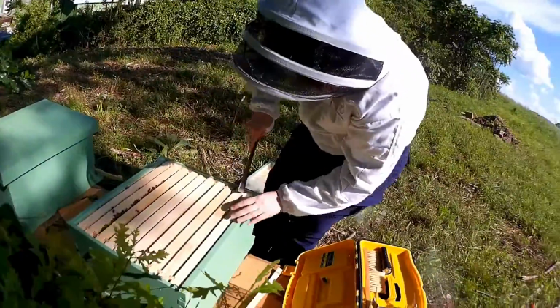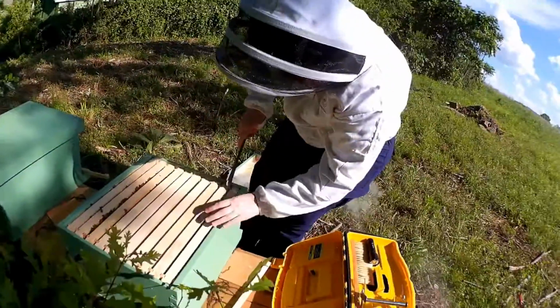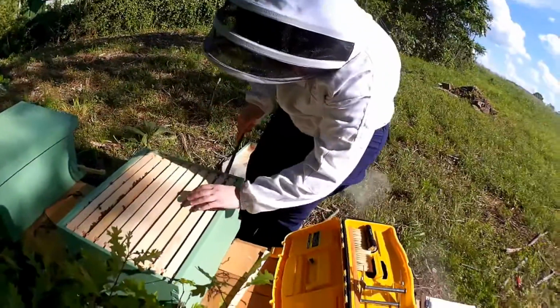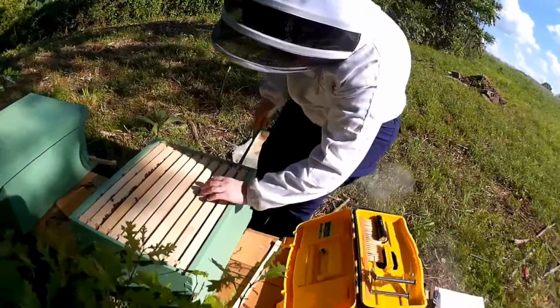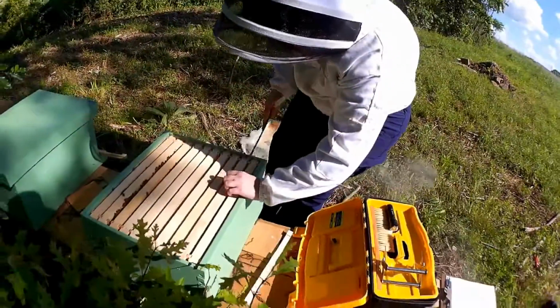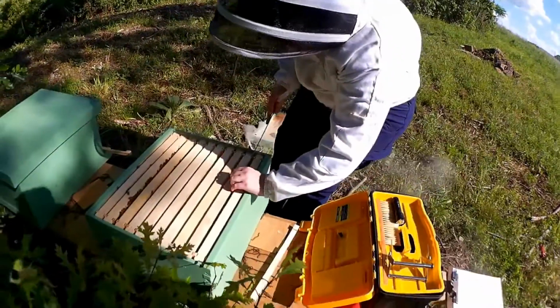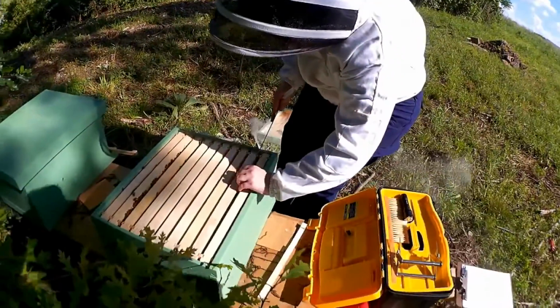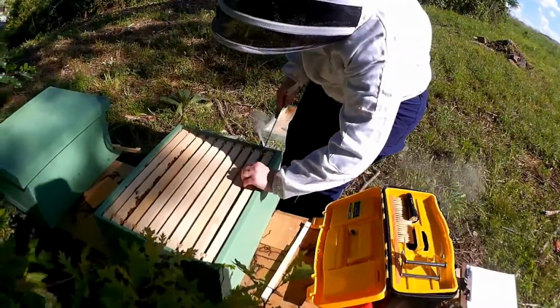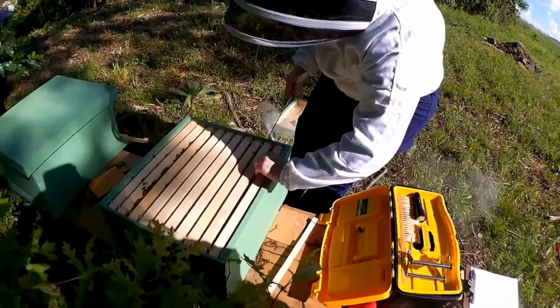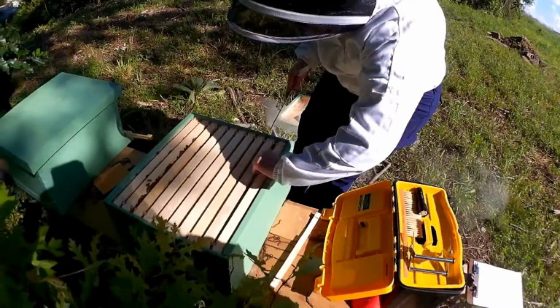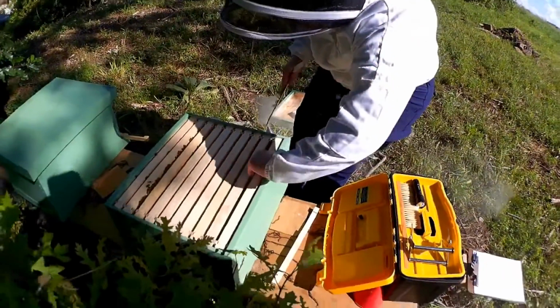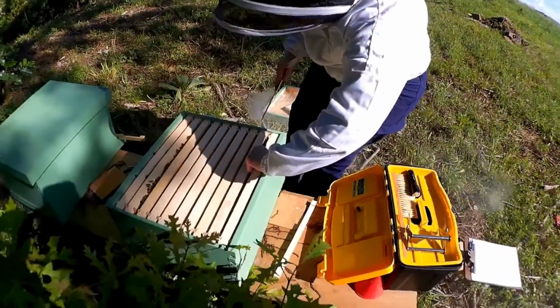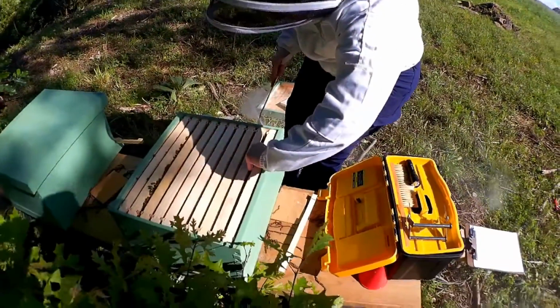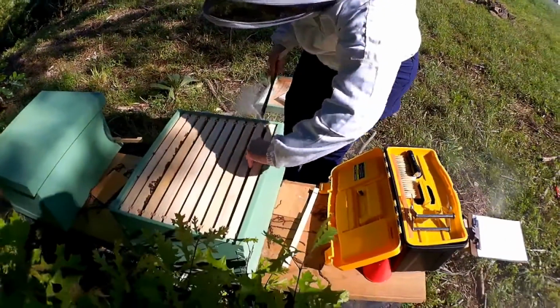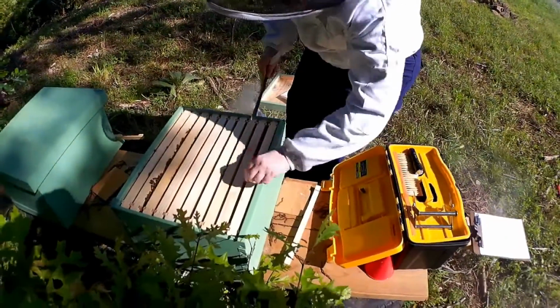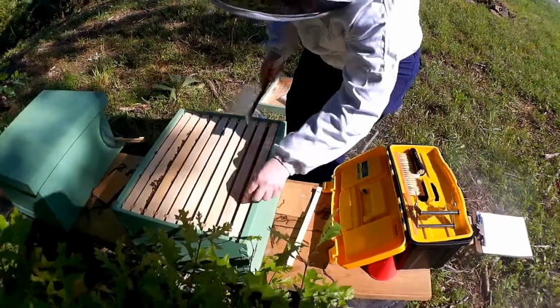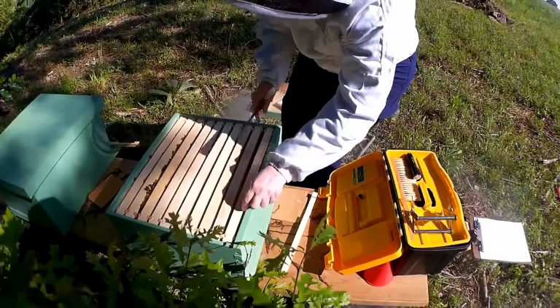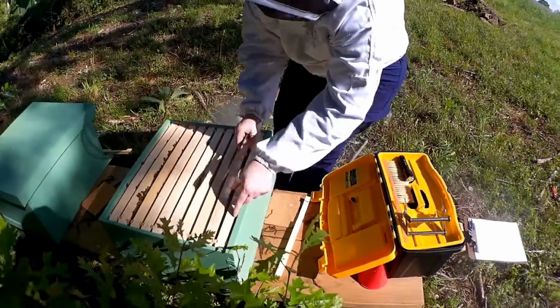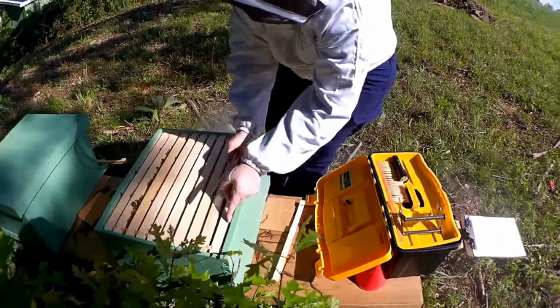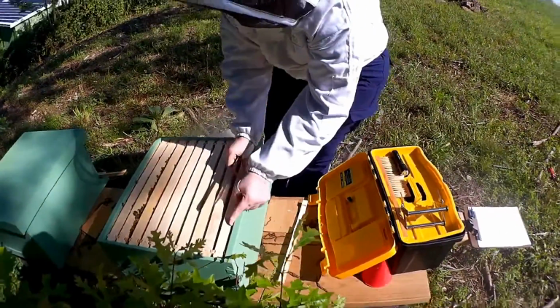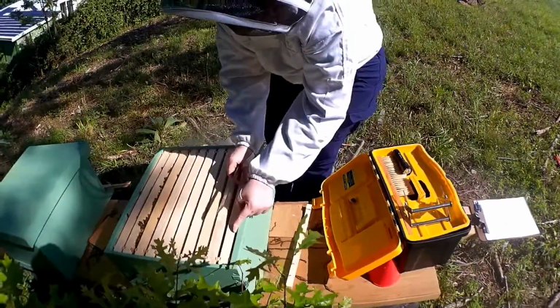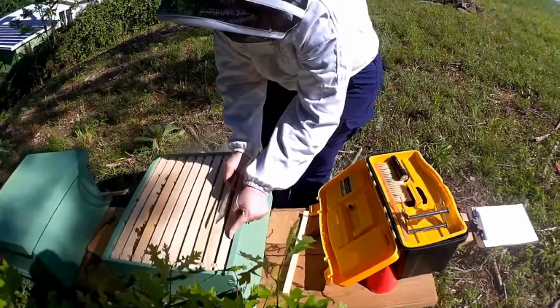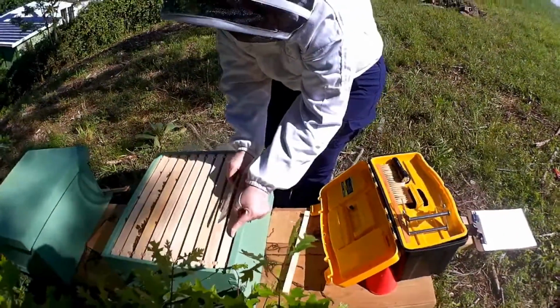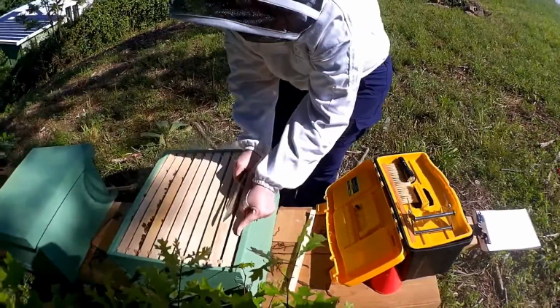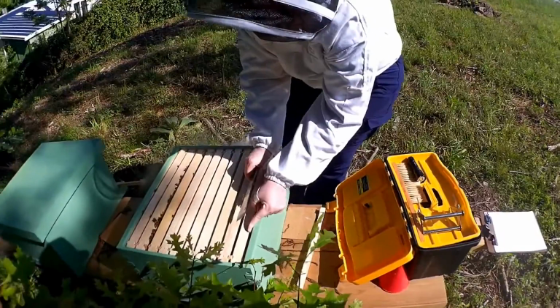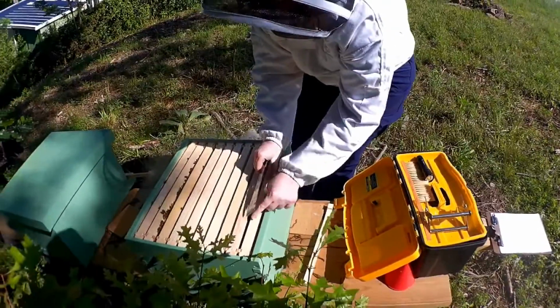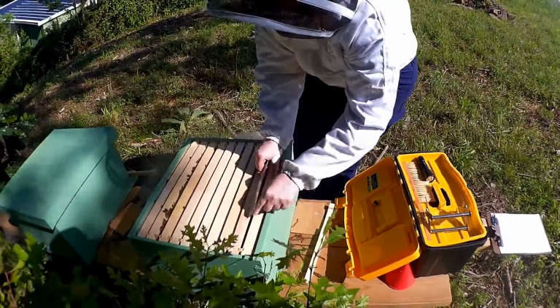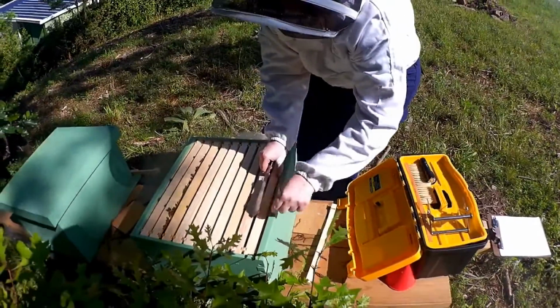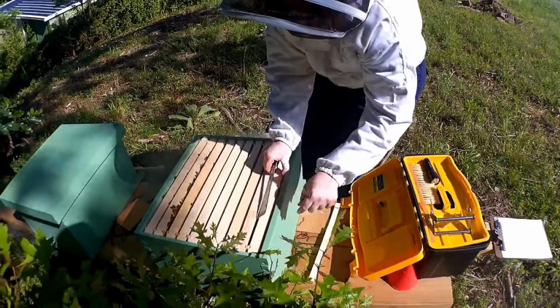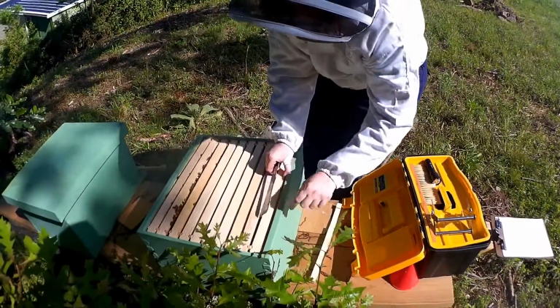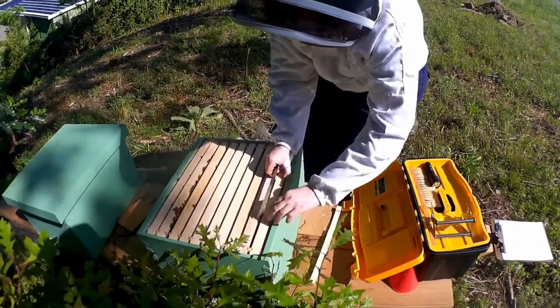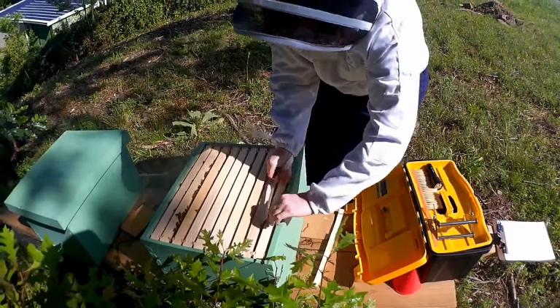I don't think they've started working these frames yet. And then this will make it easier to work without squishing anybody.